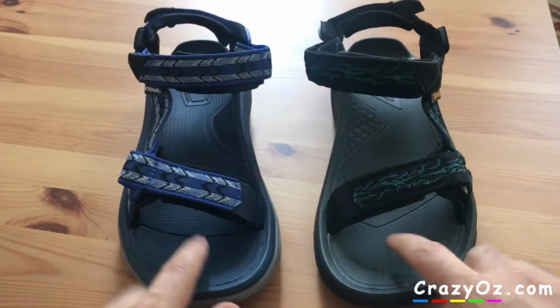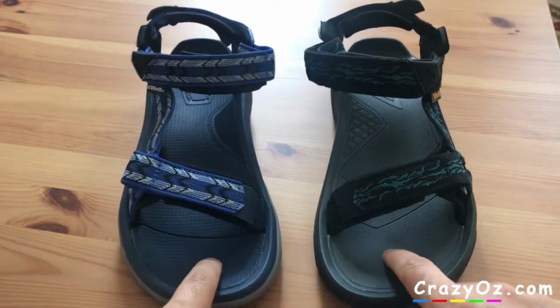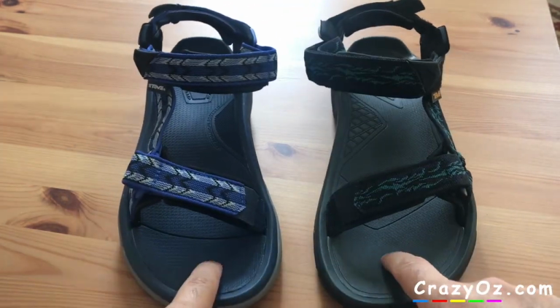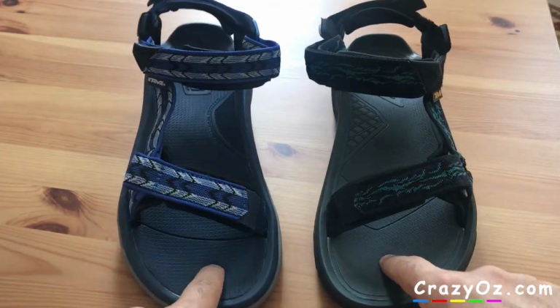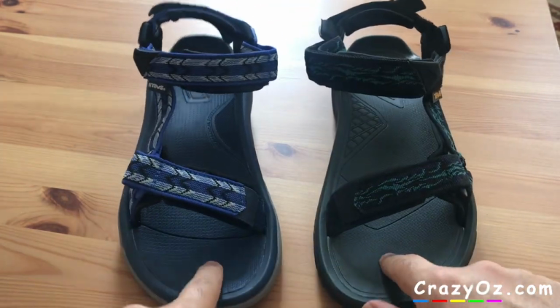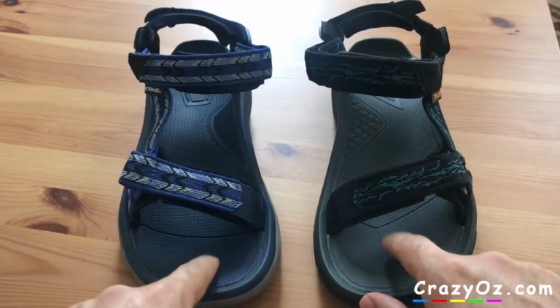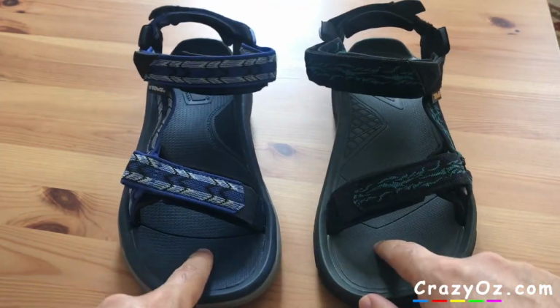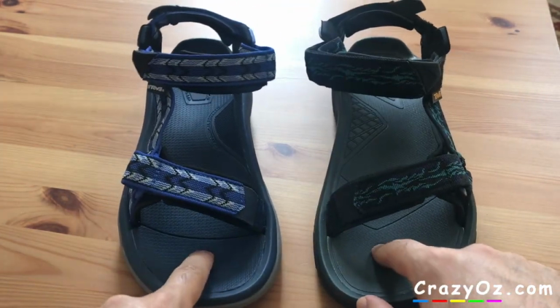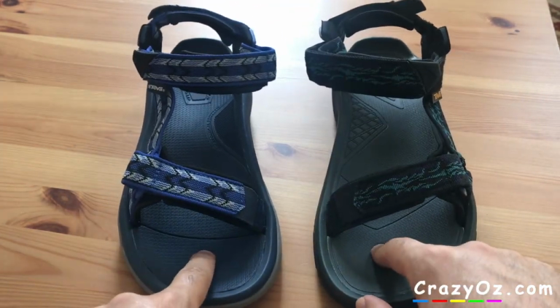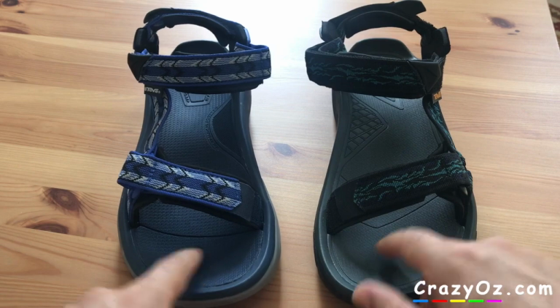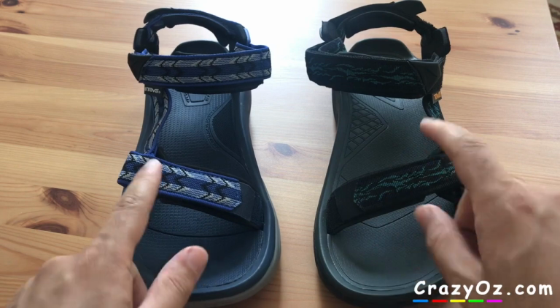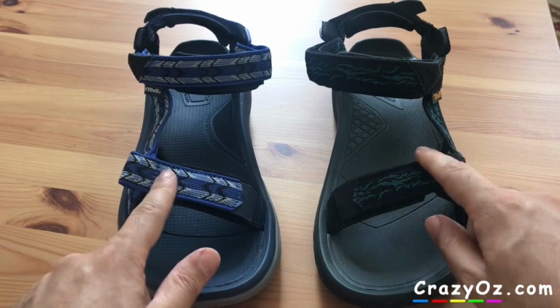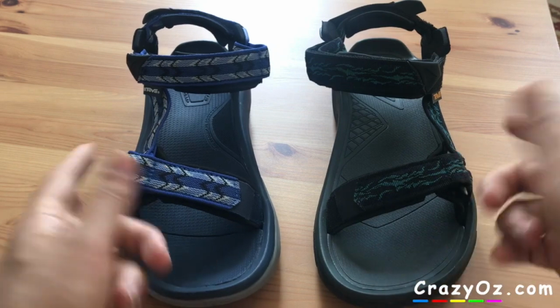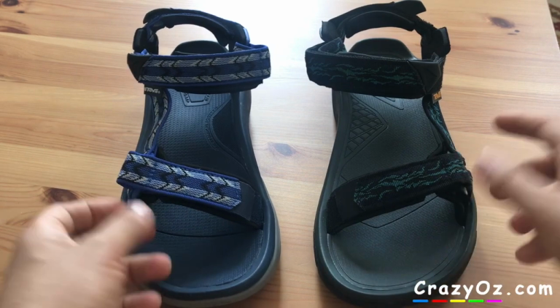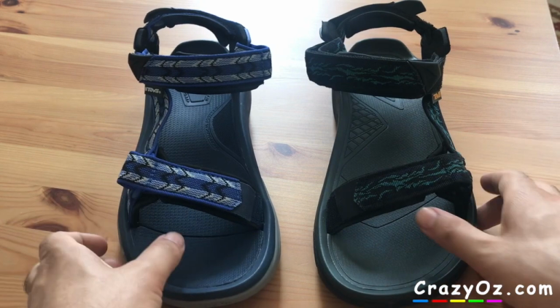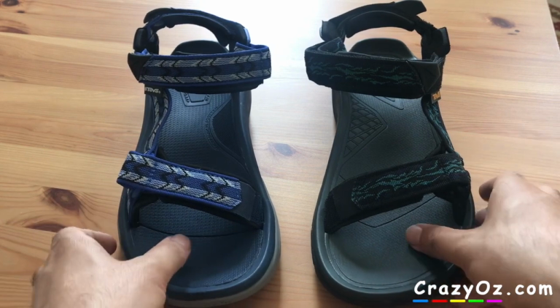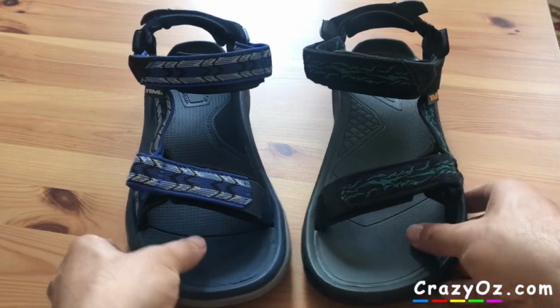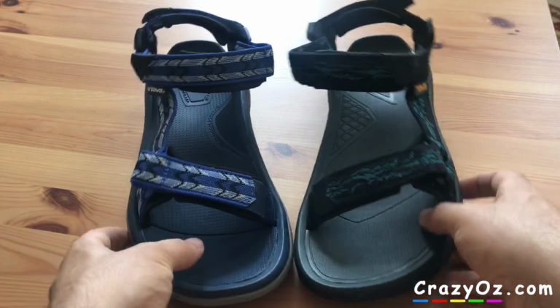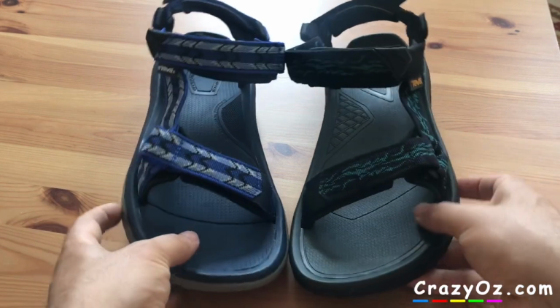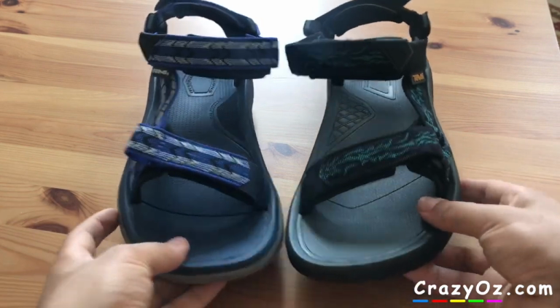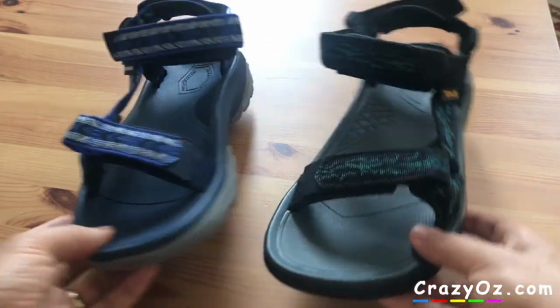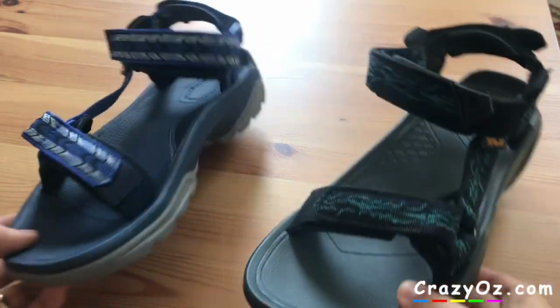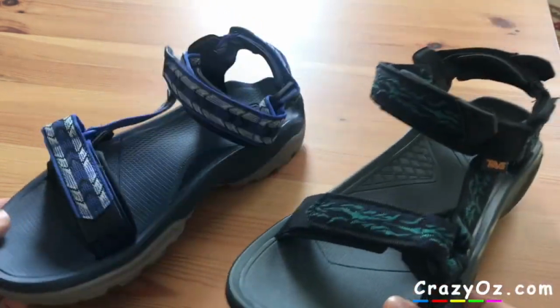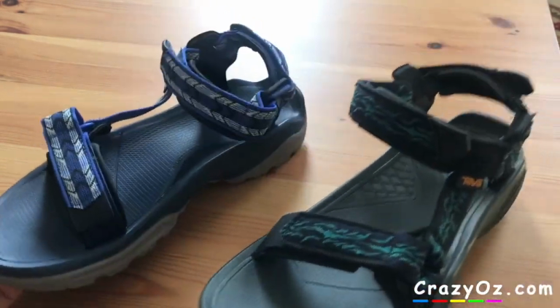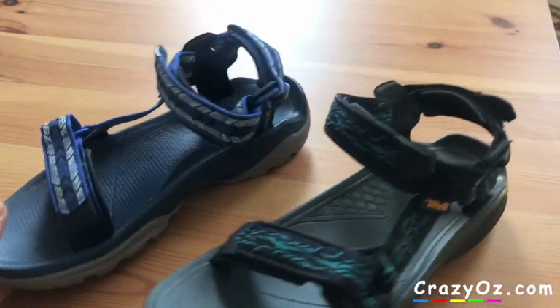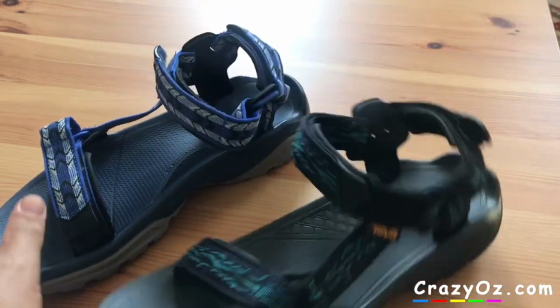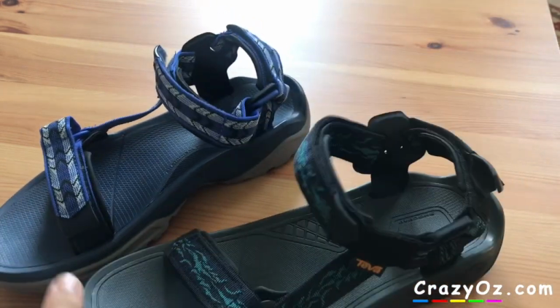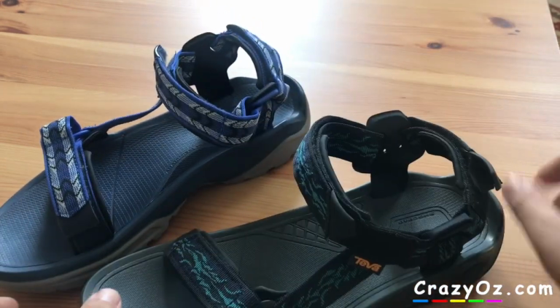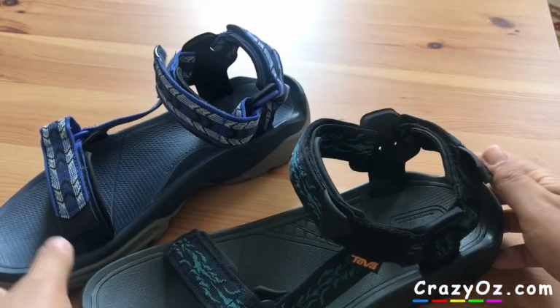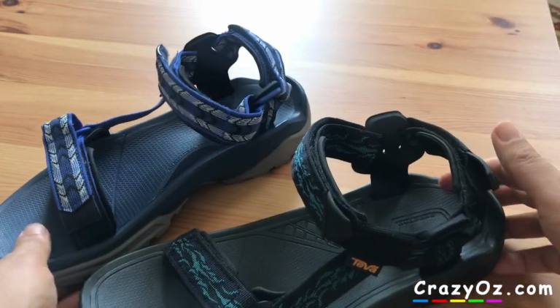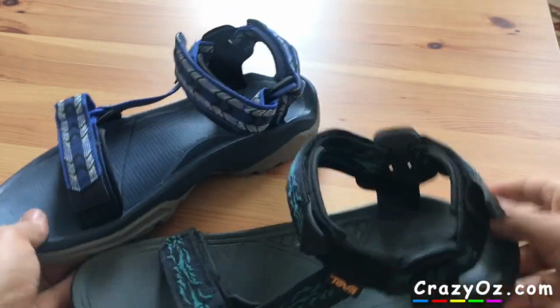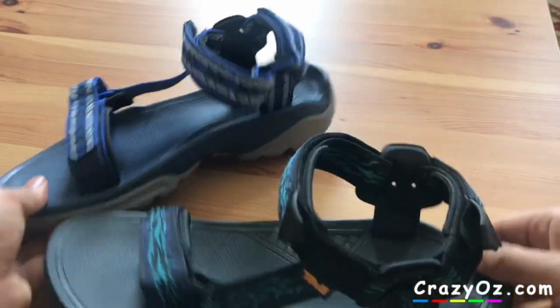If you press it it compresses. The straps feel the same as well. I don't see much difference between the straps.